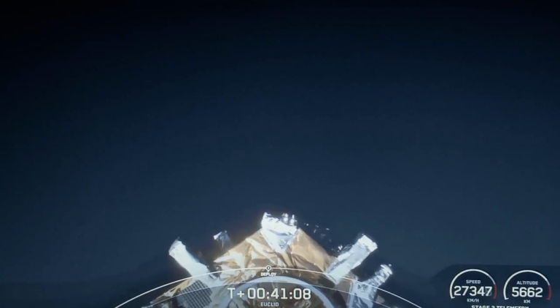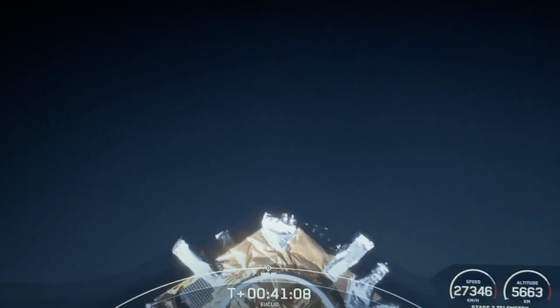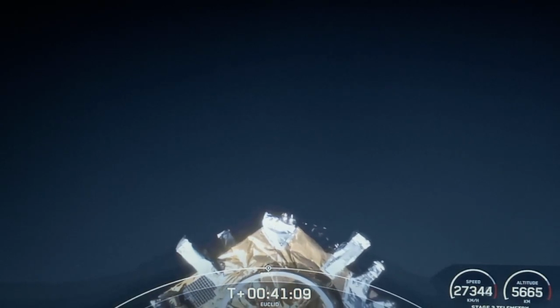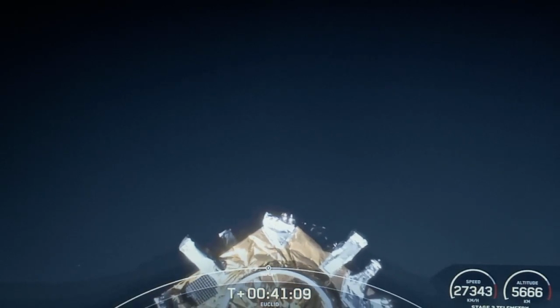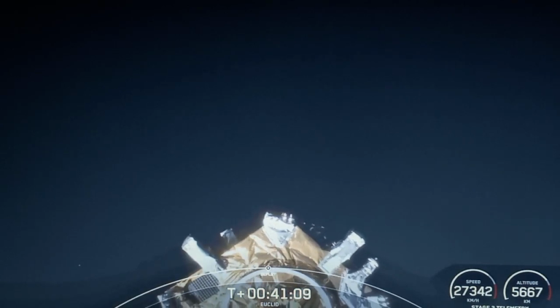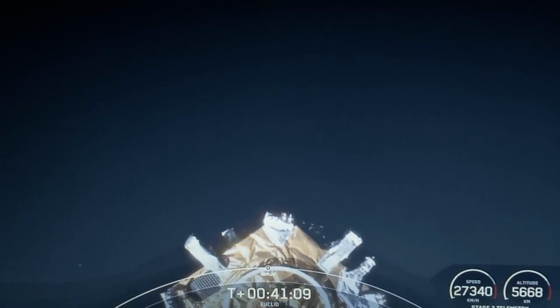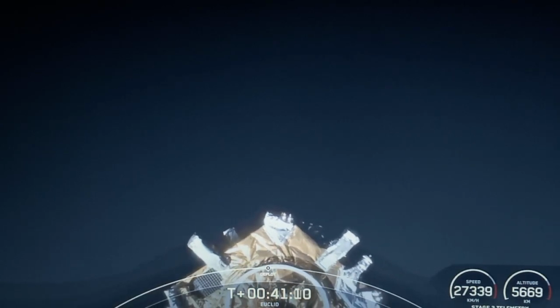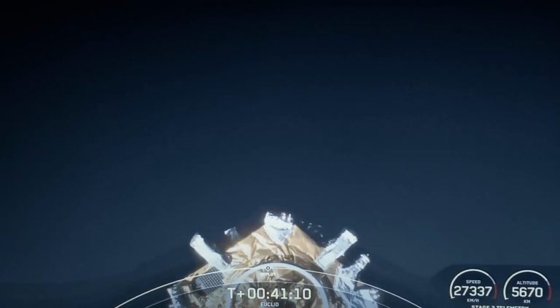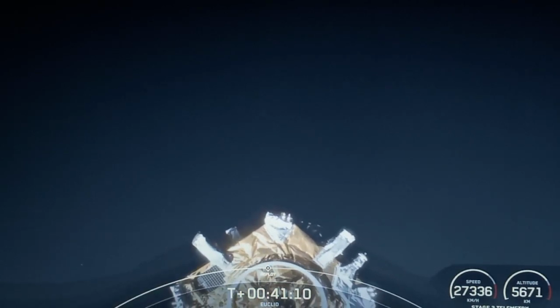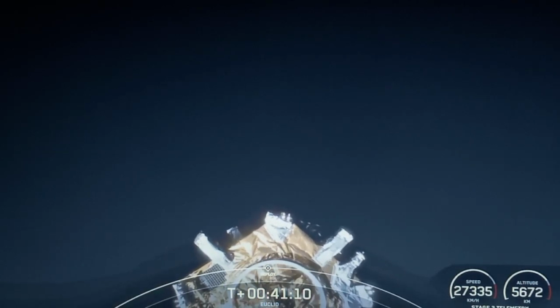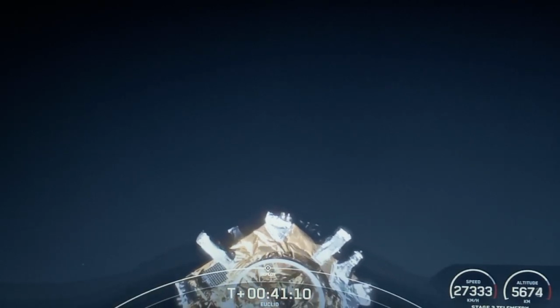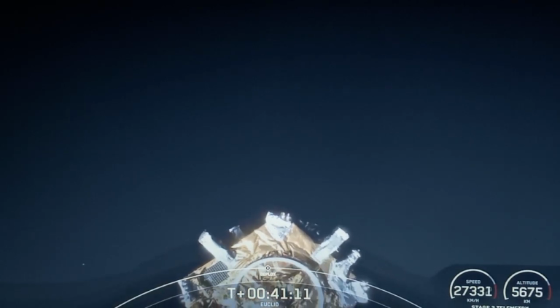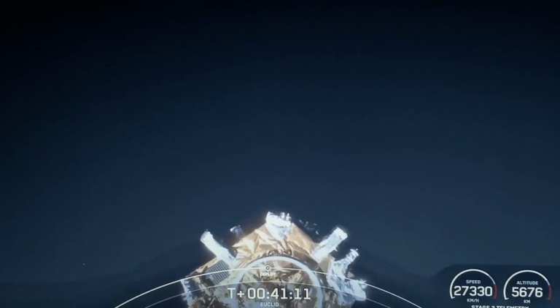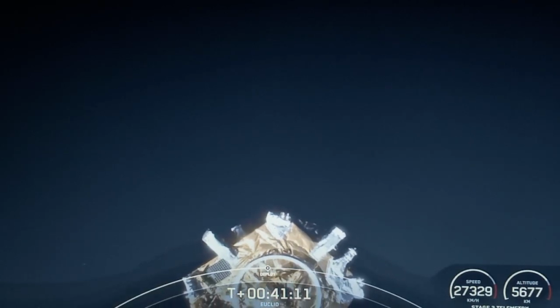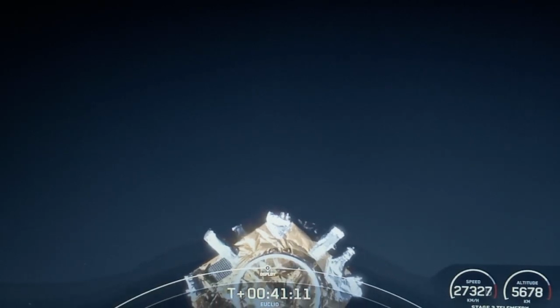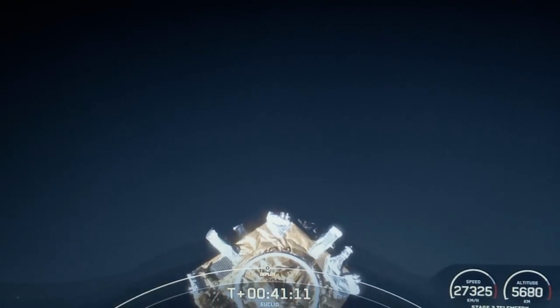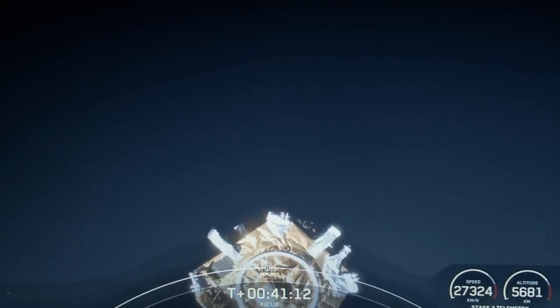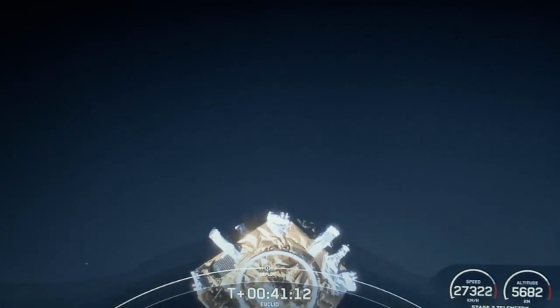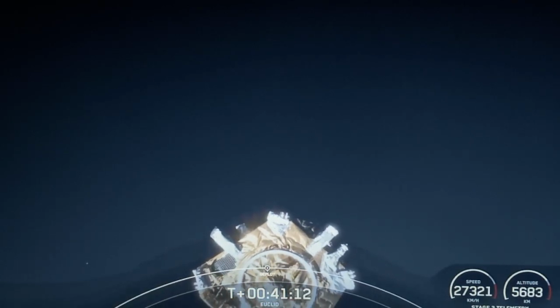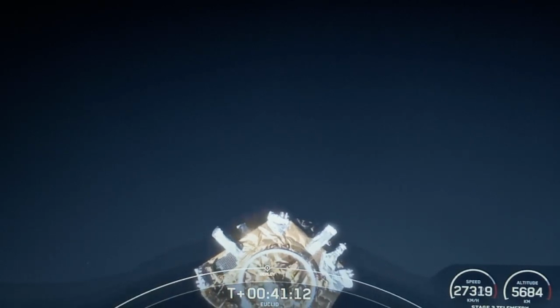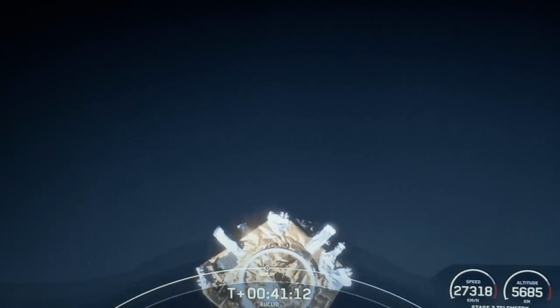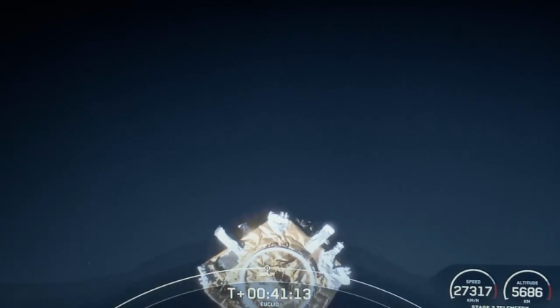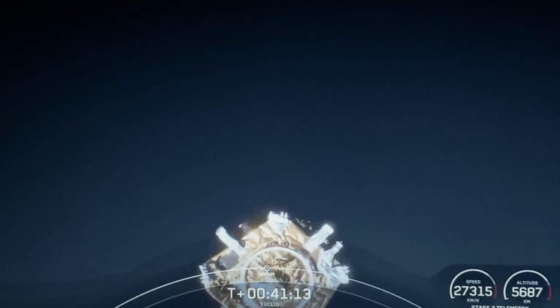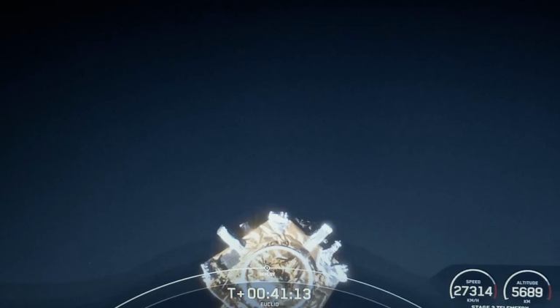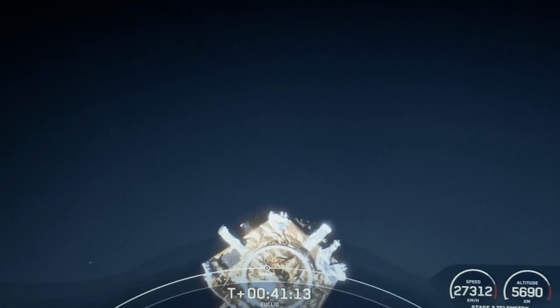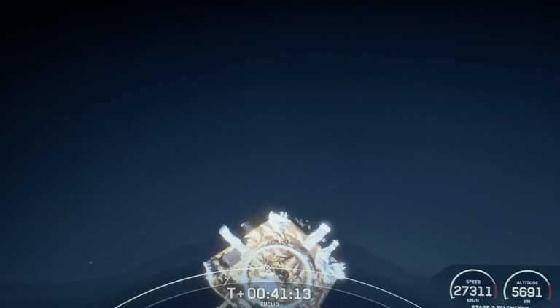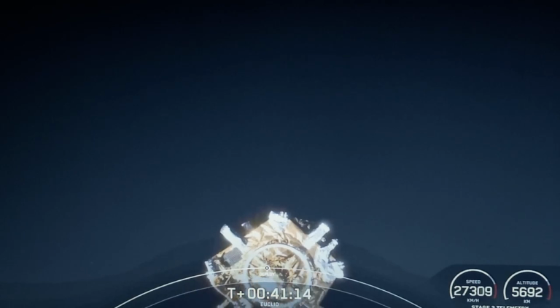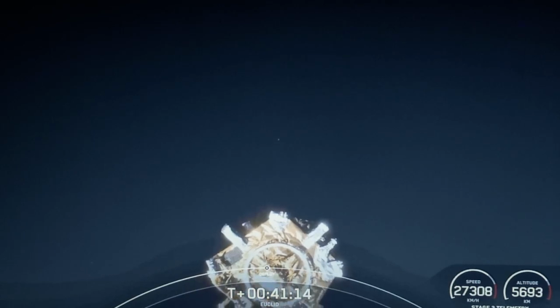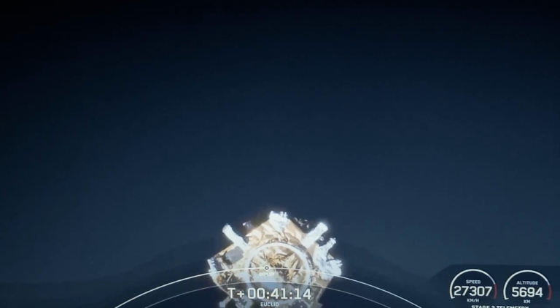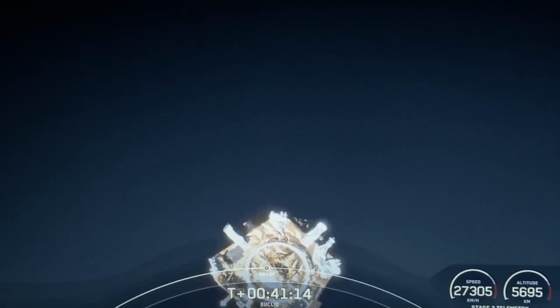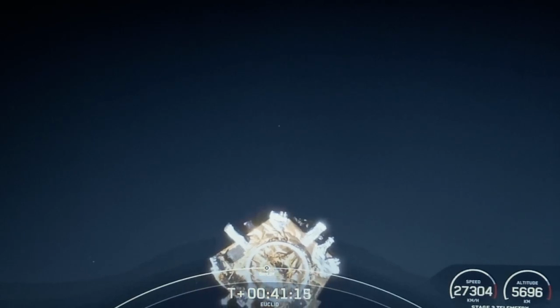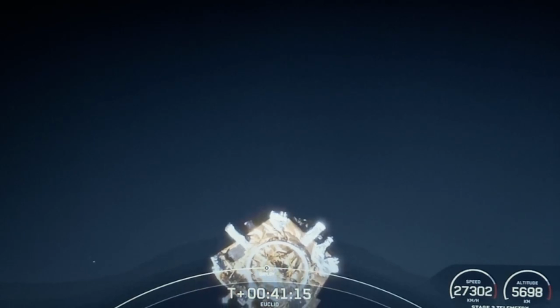And there you can see the Euclid payload drifting away from Falcon 9's second stage.